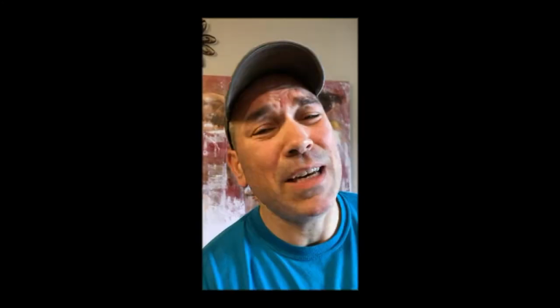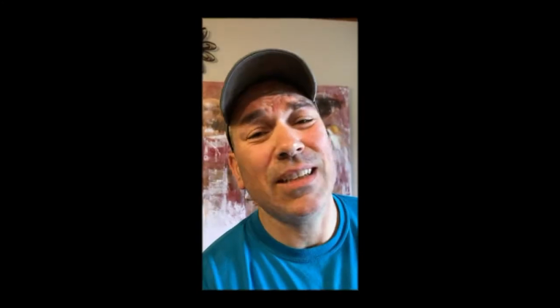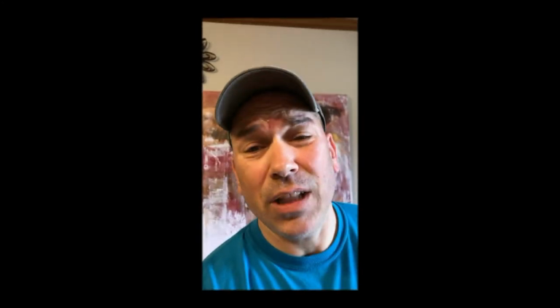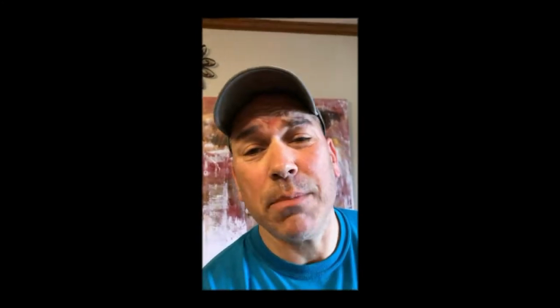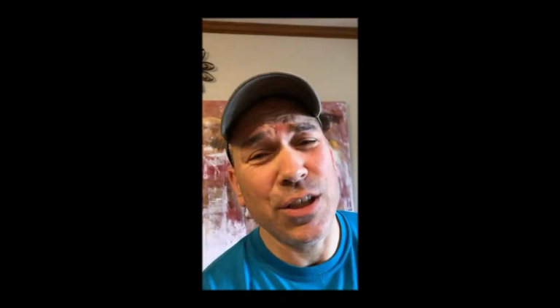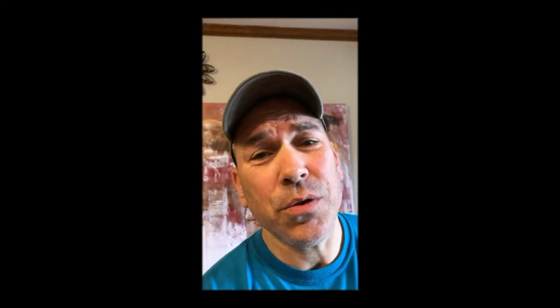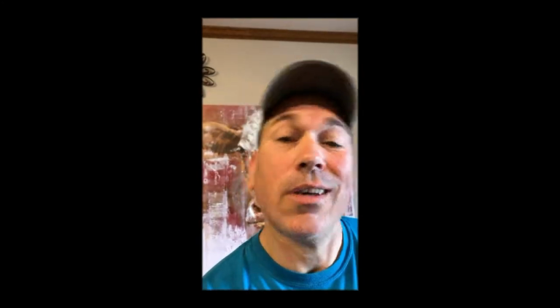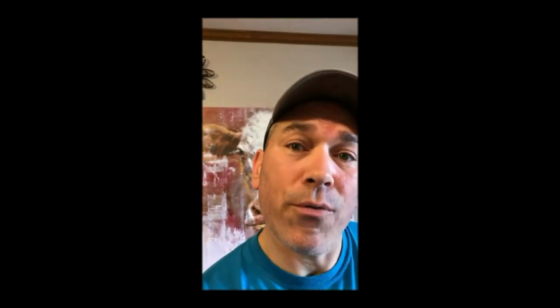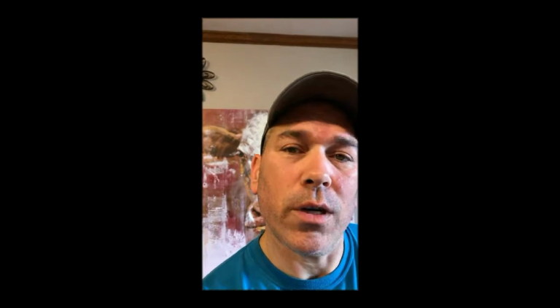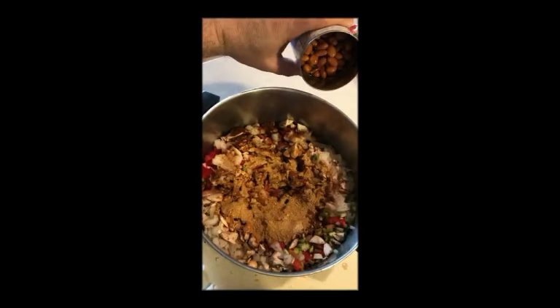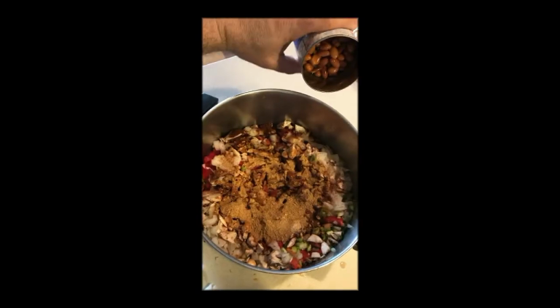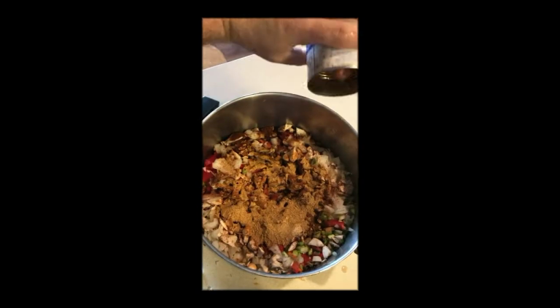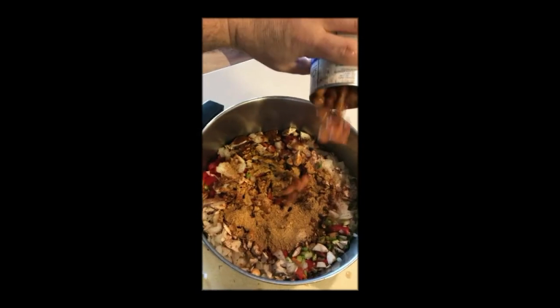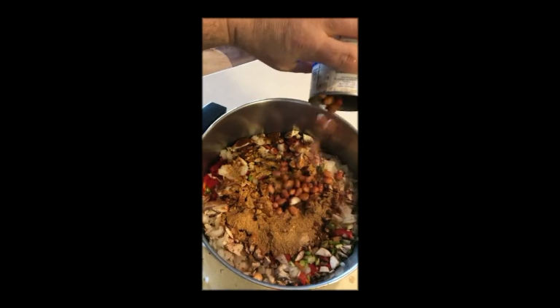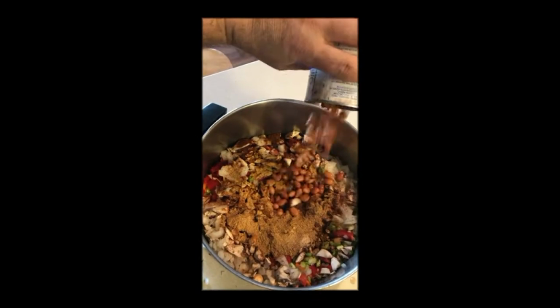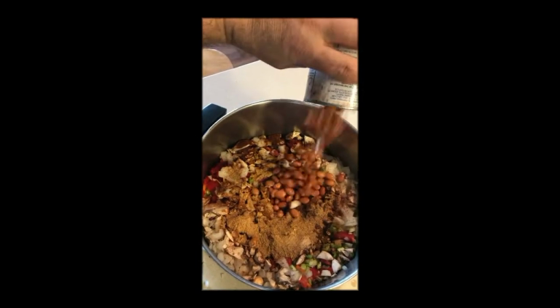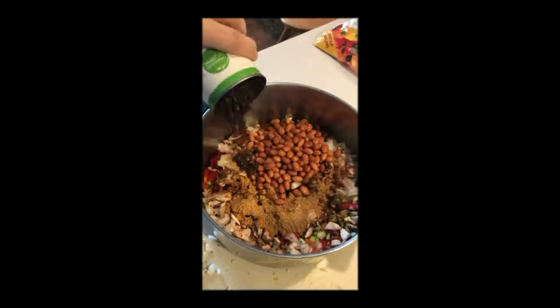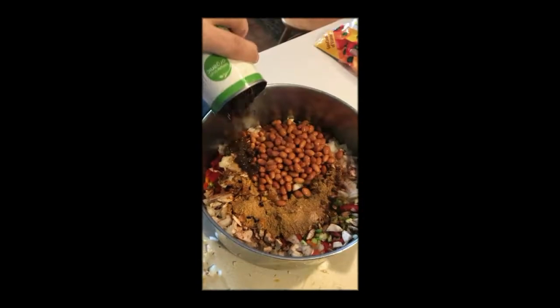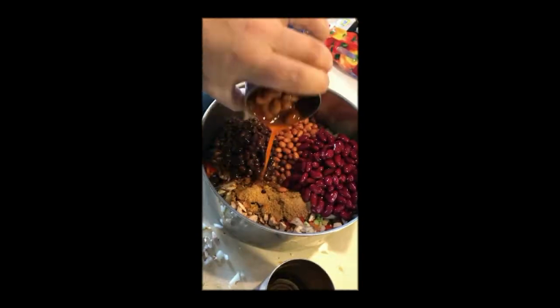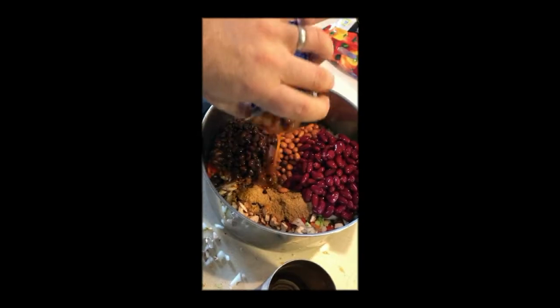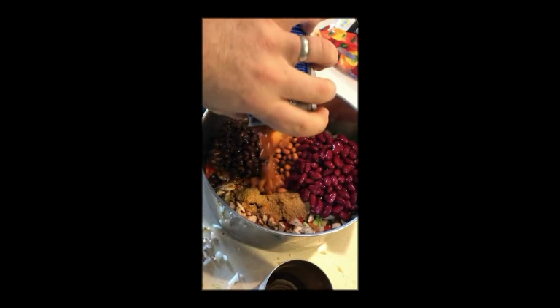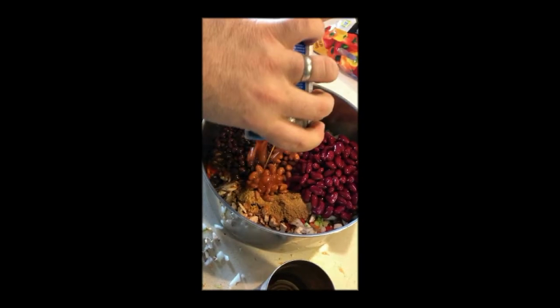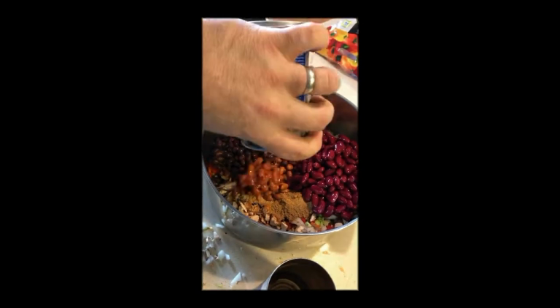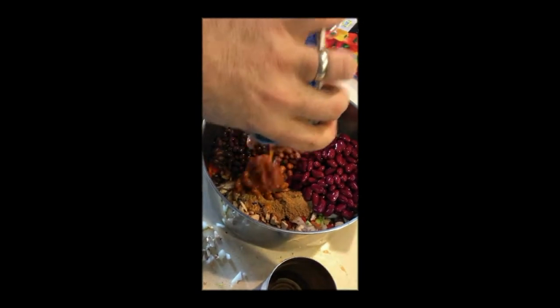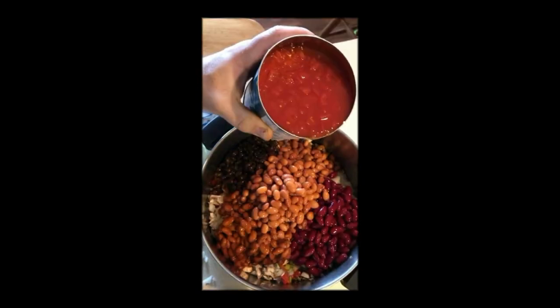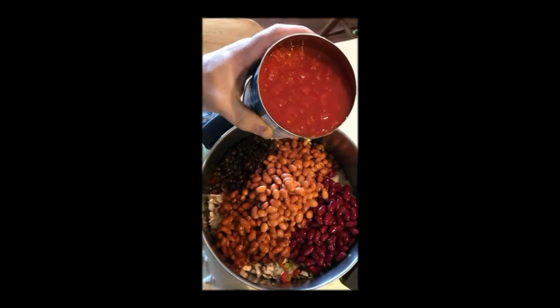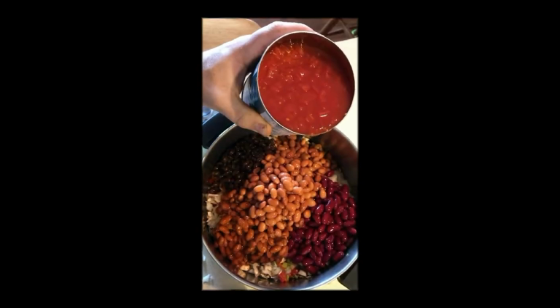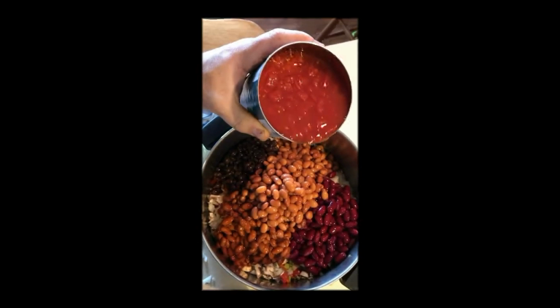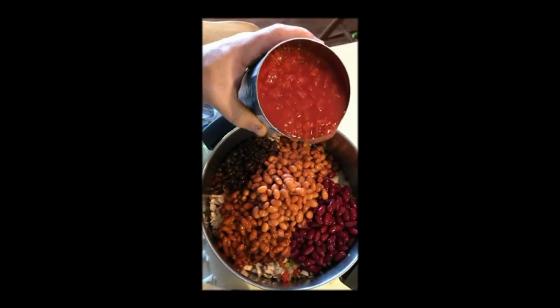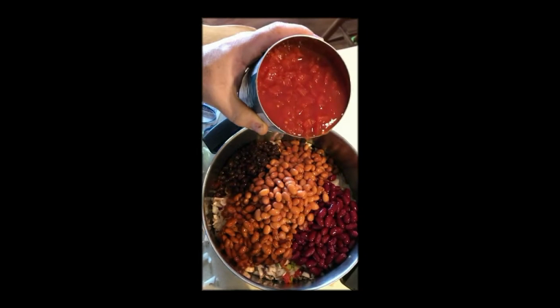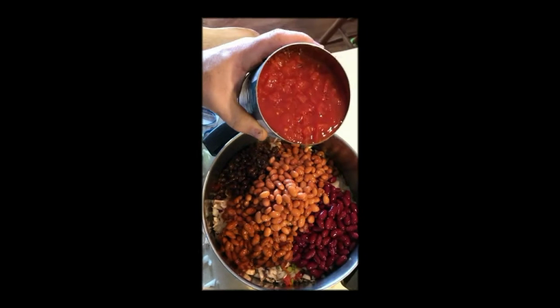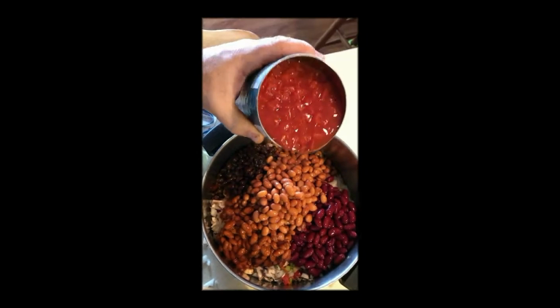Hey man, if you like the bean juice, go for it. Put in pan. Diced tomatoes, put in pan.